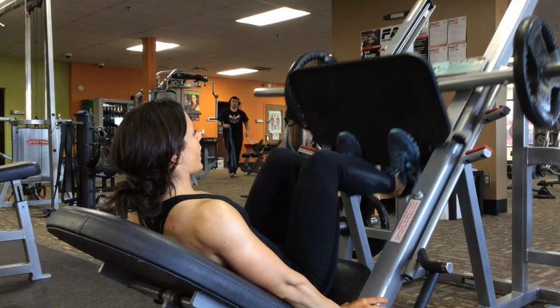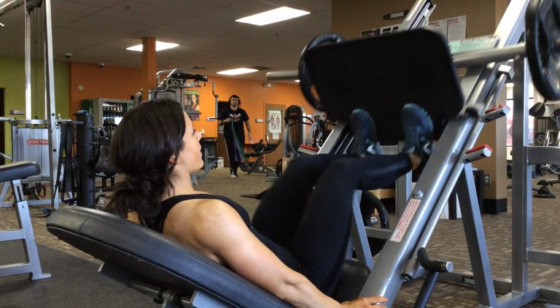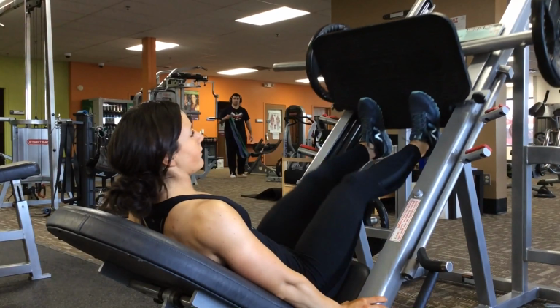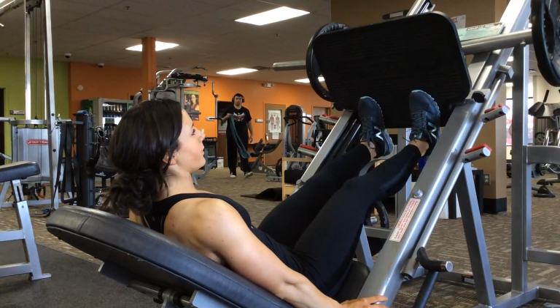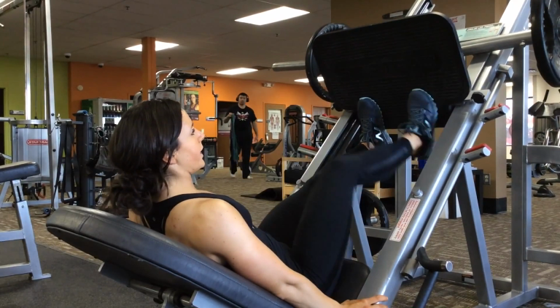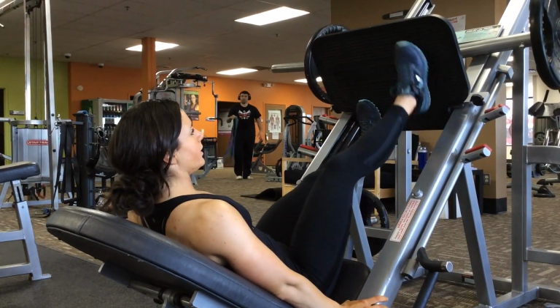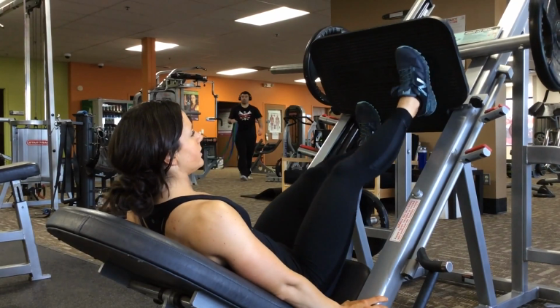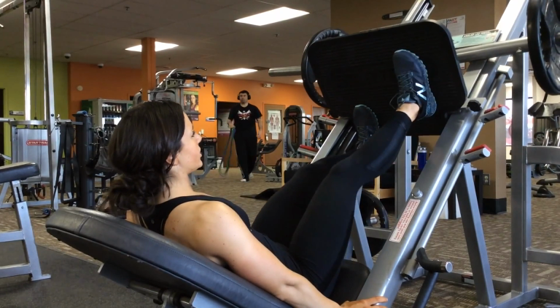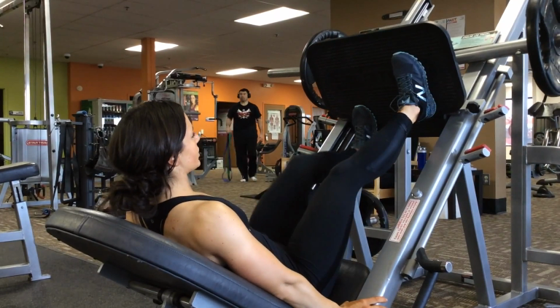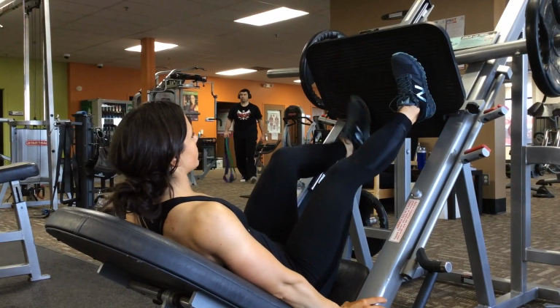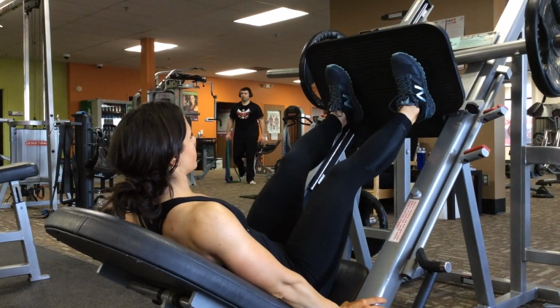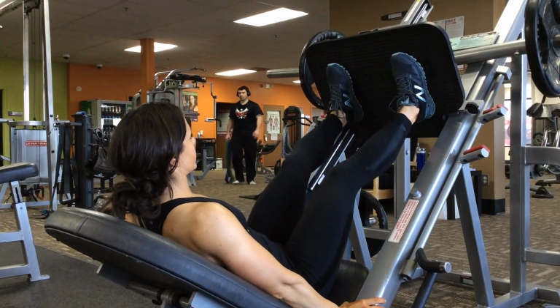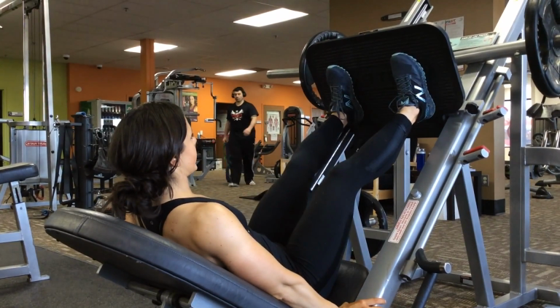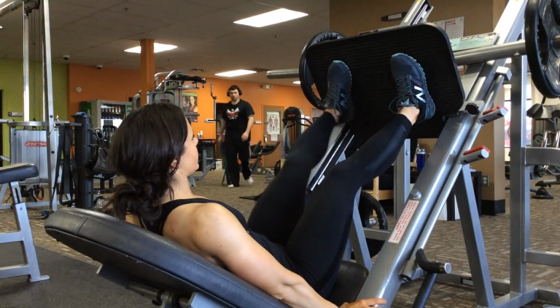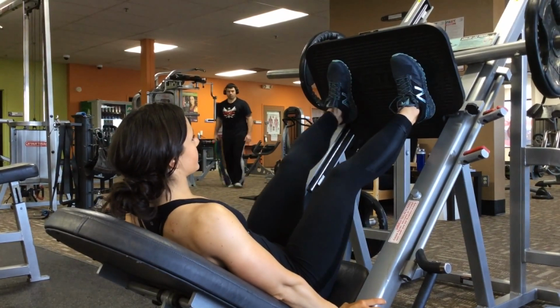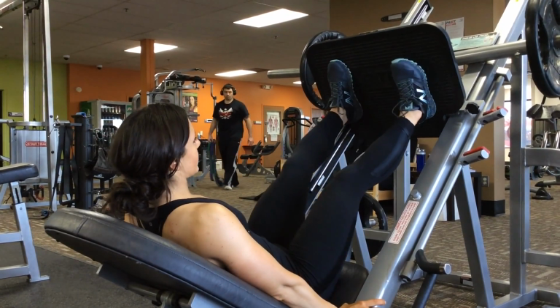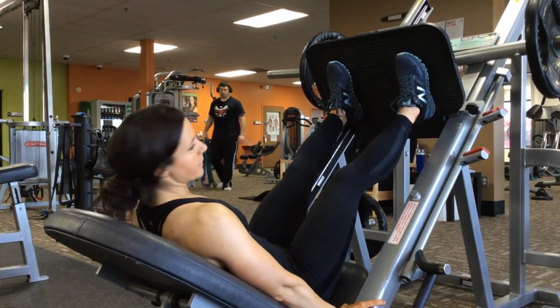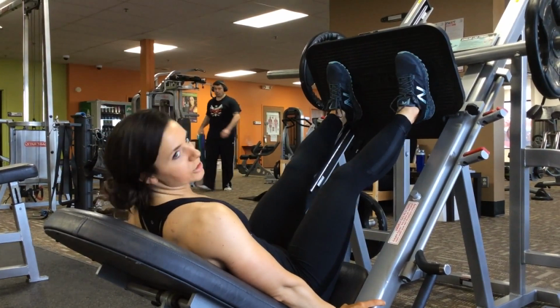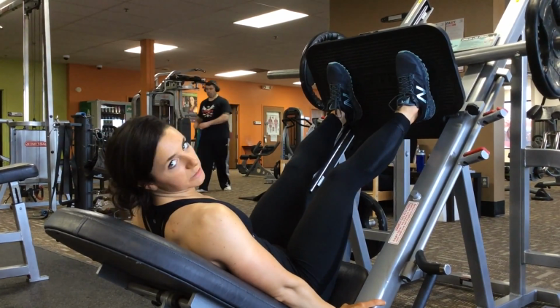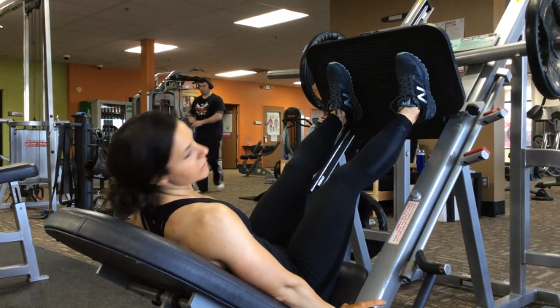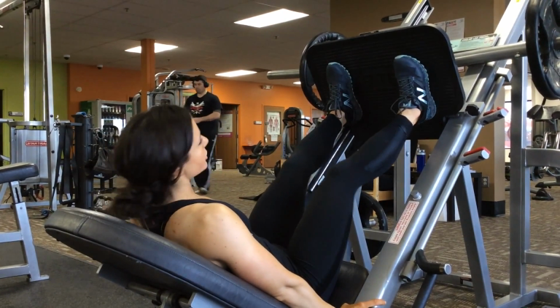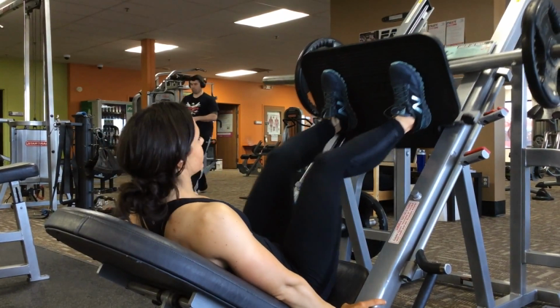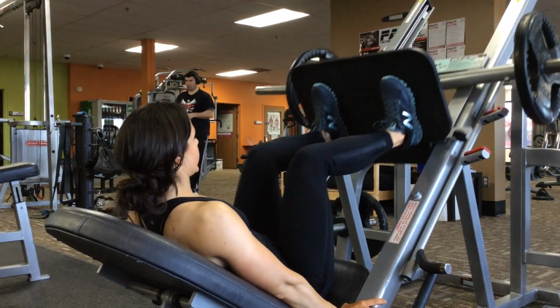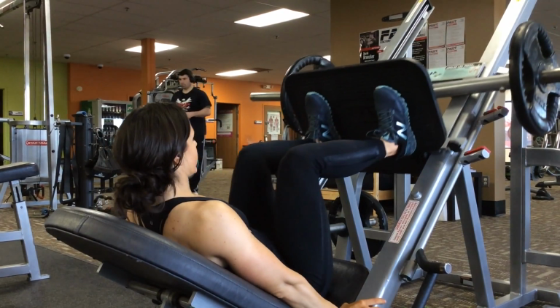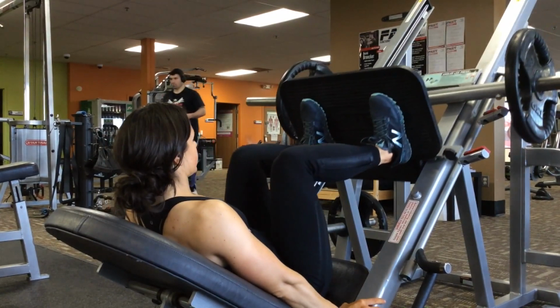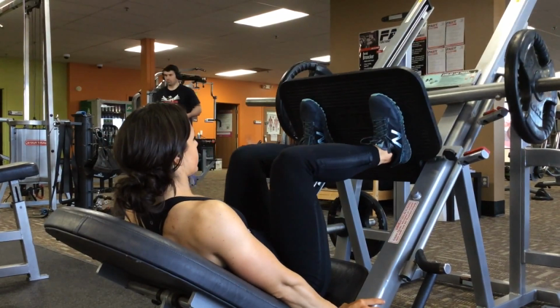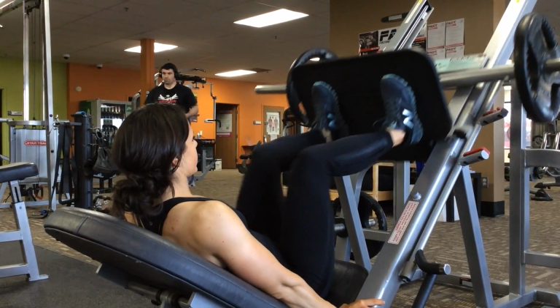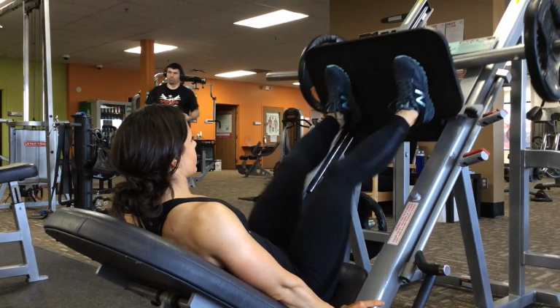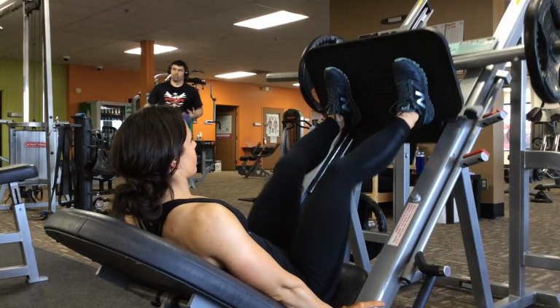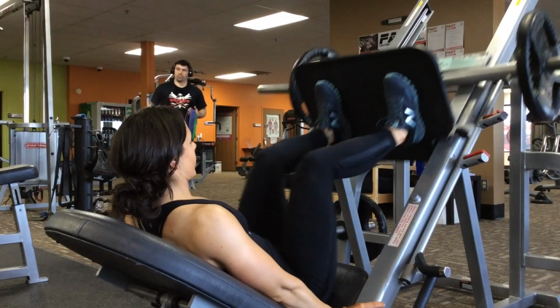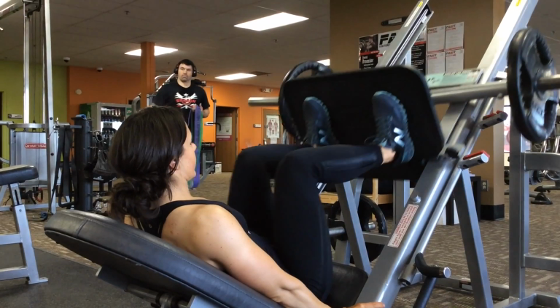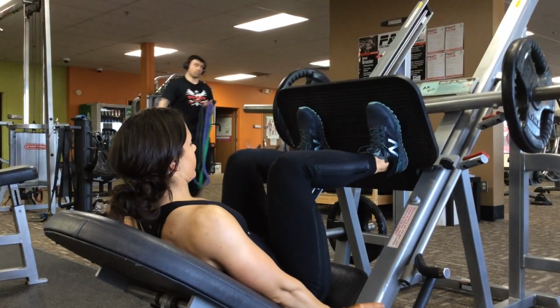And then for middle, that's just a normal stance. Make sure you push through your heels right there.